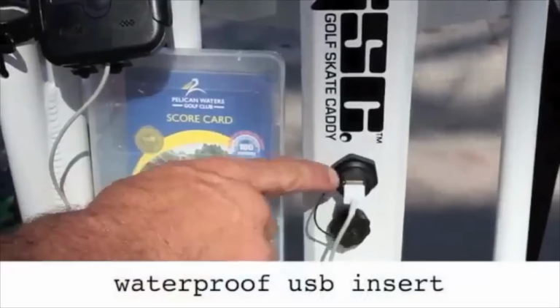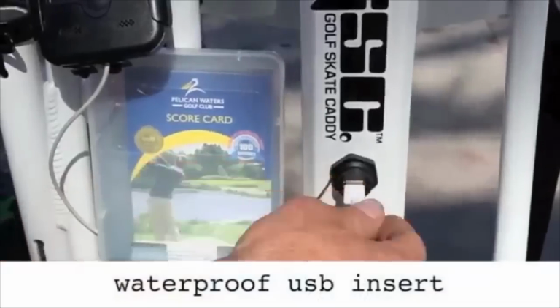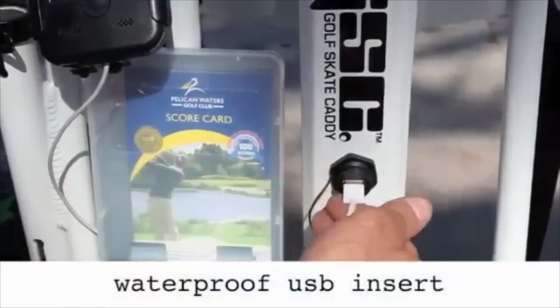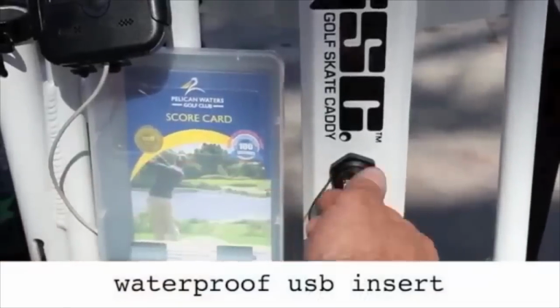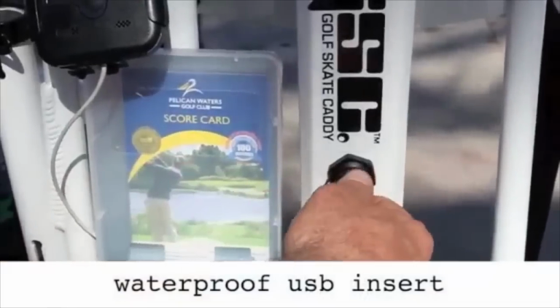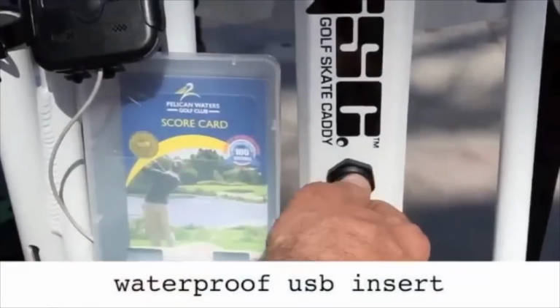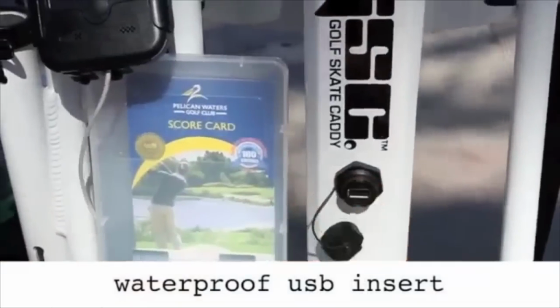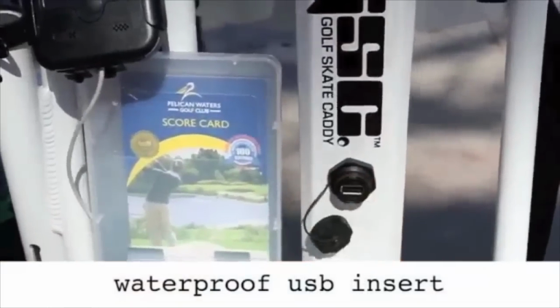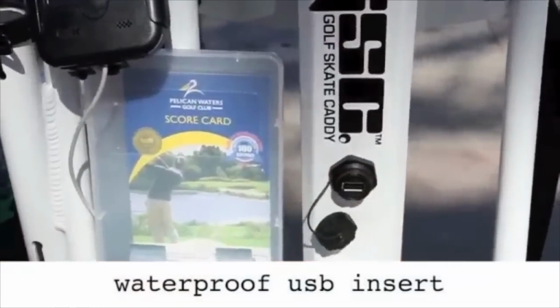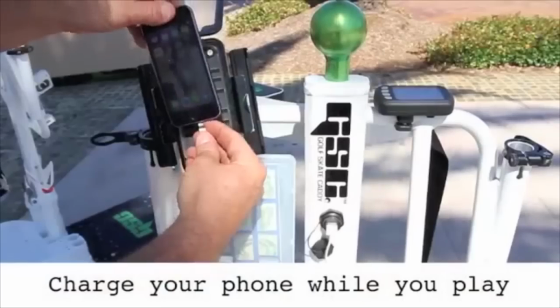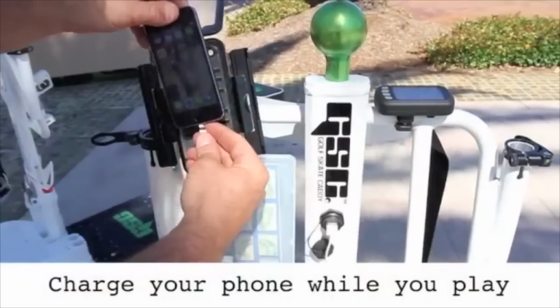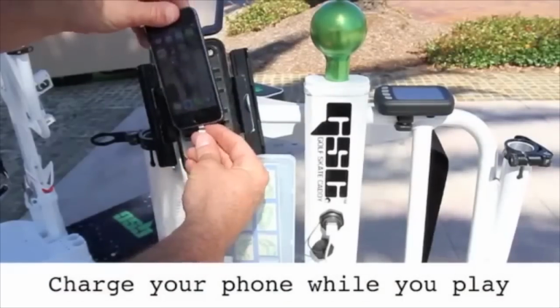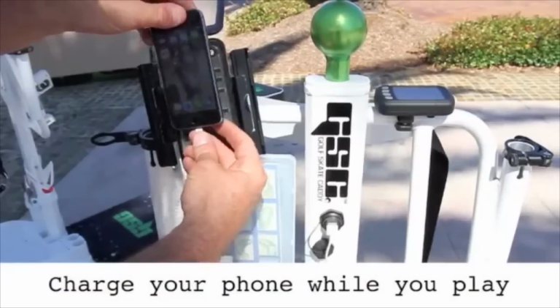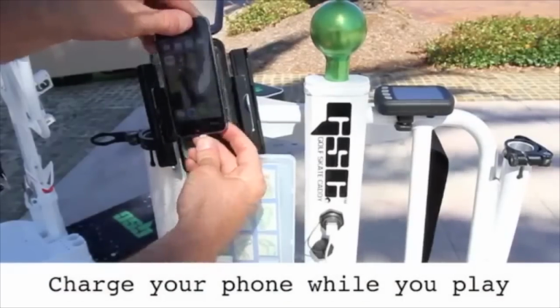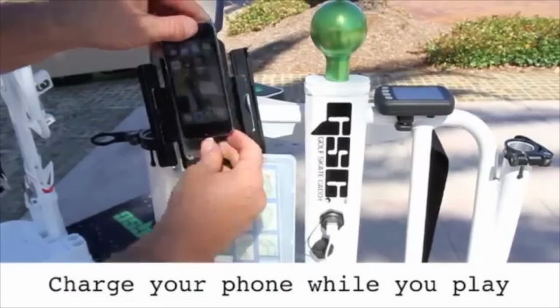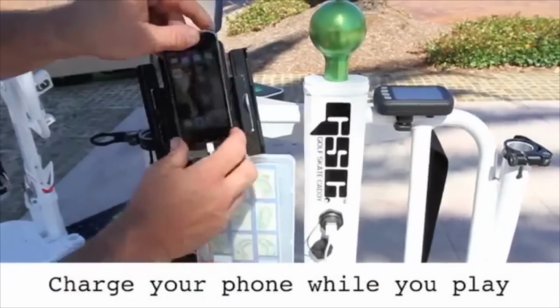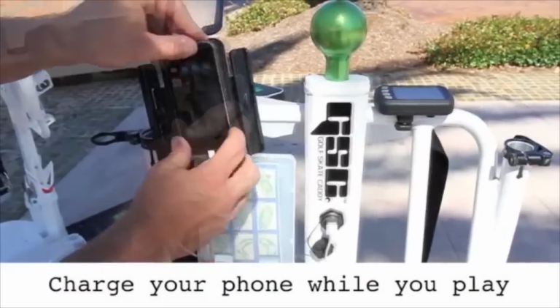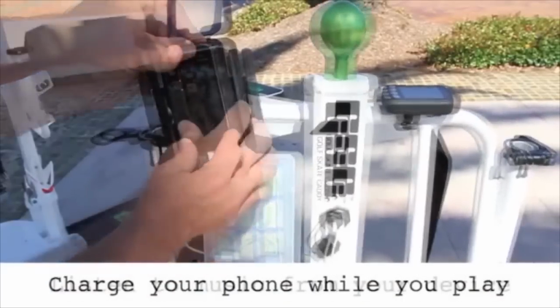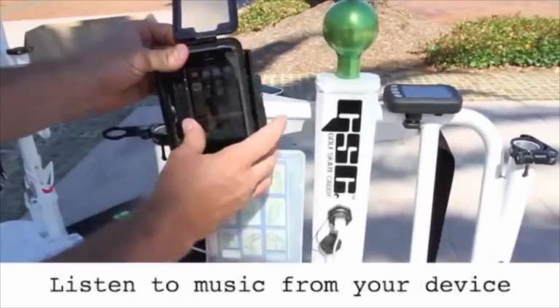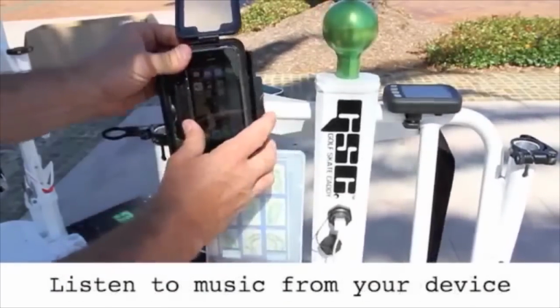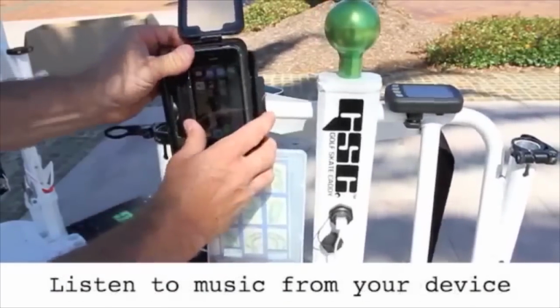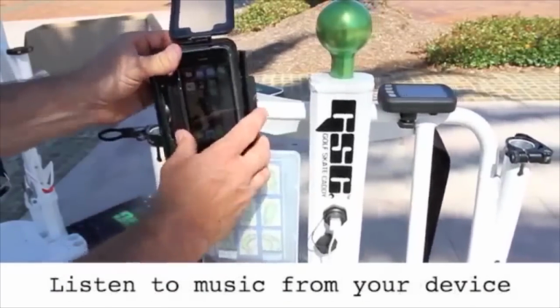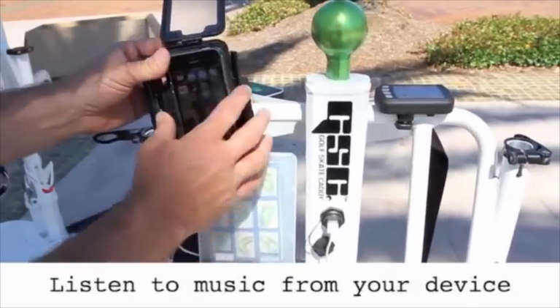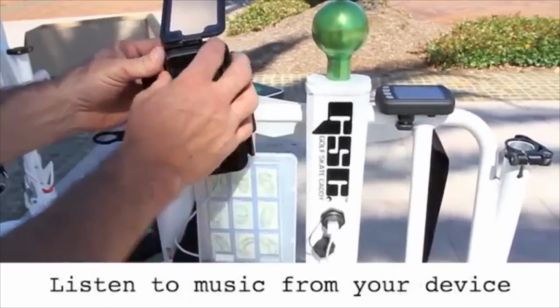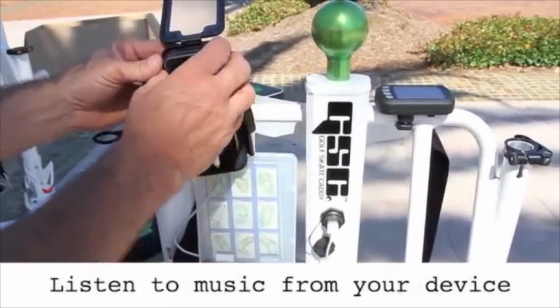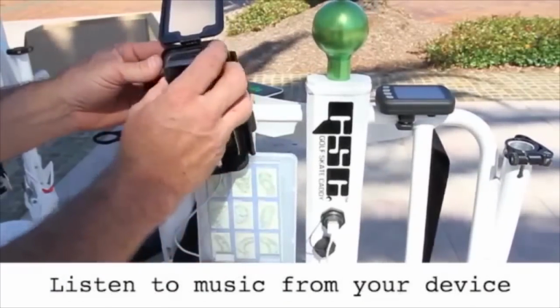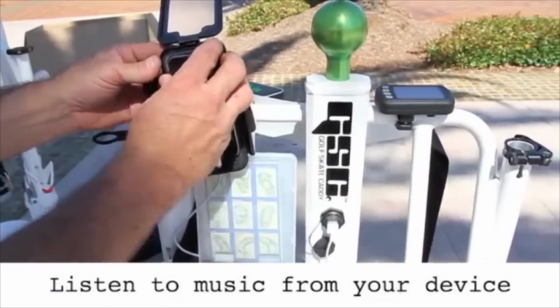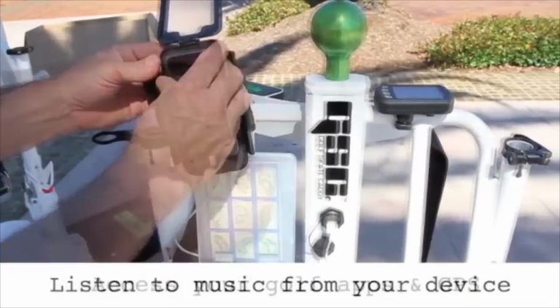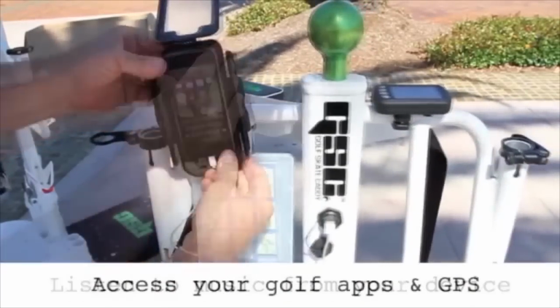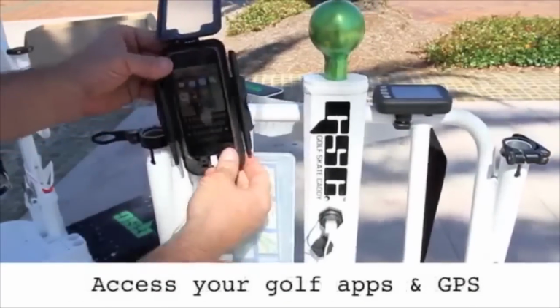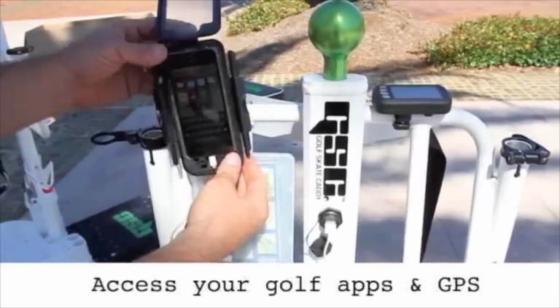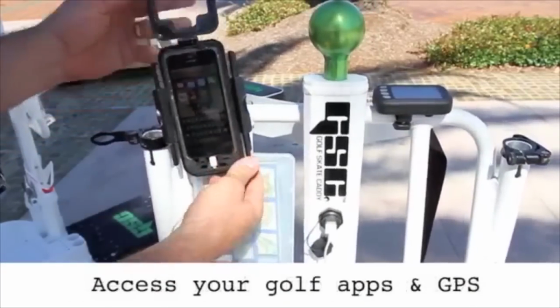There's also a waterproof USB port so you can charge your phone, listen to music, and even use a golf app while you play.